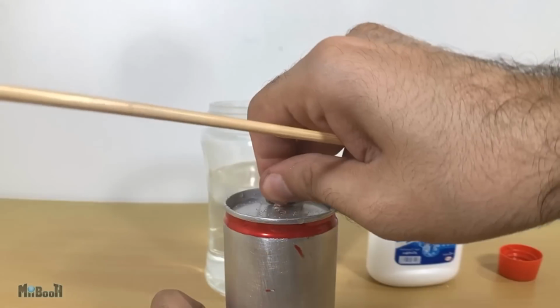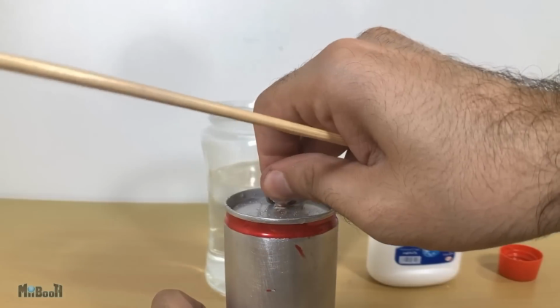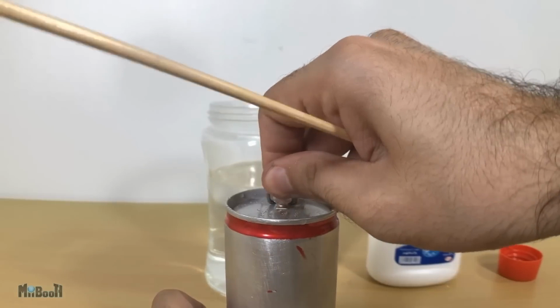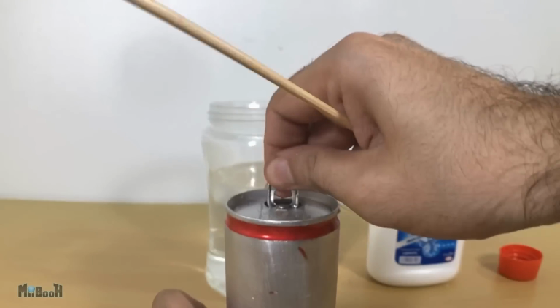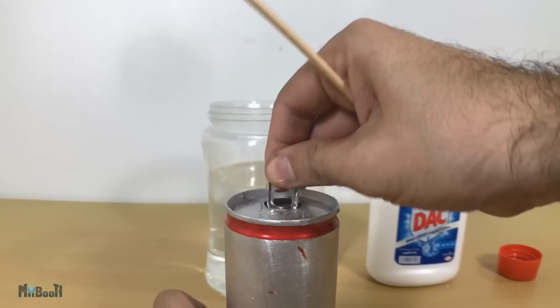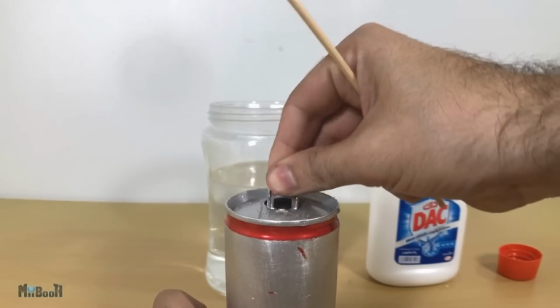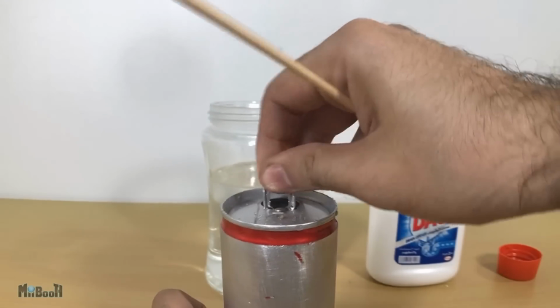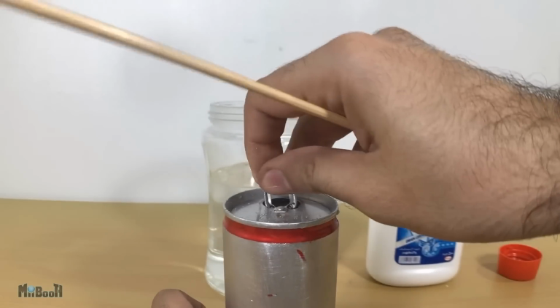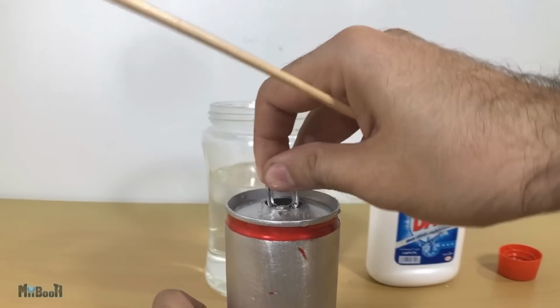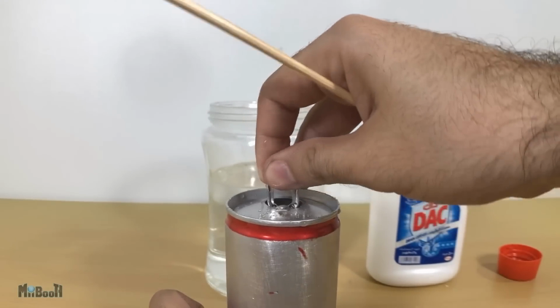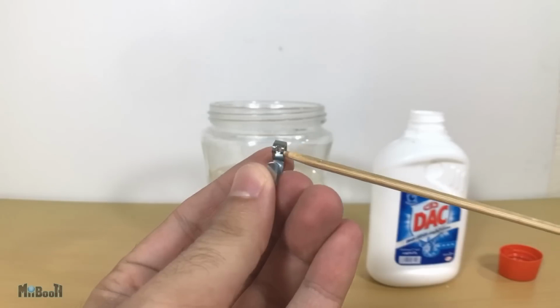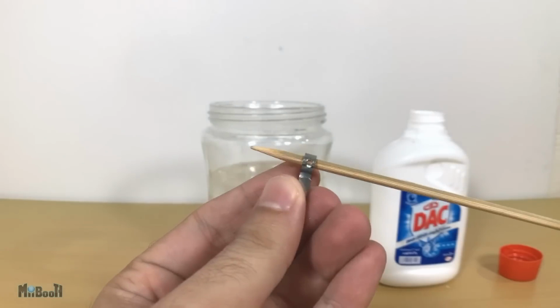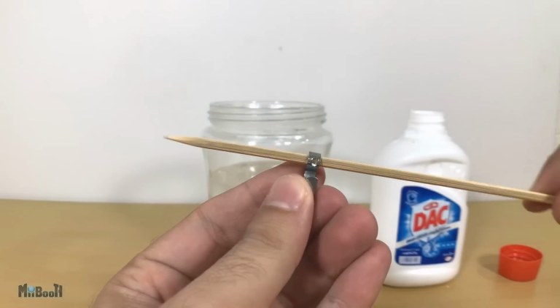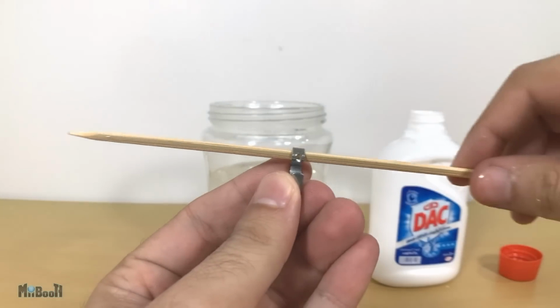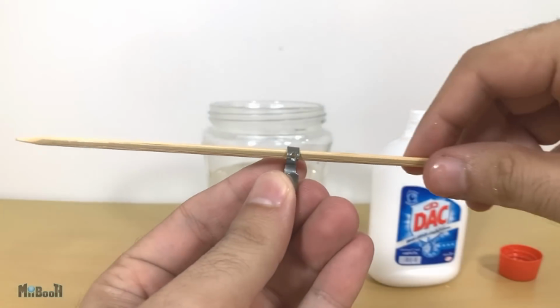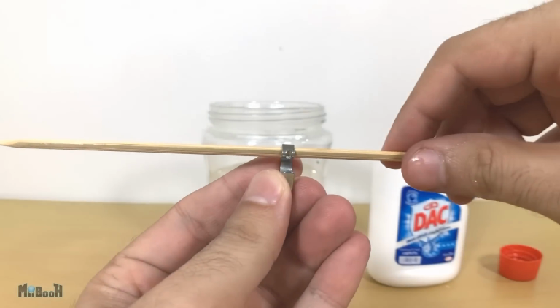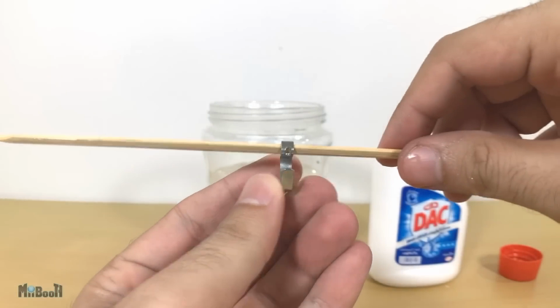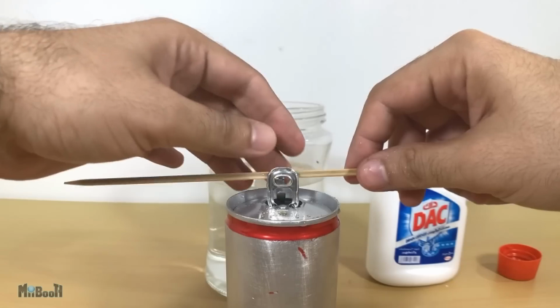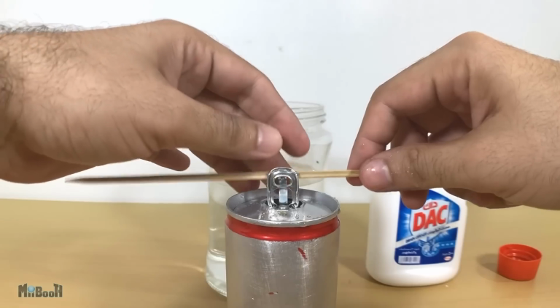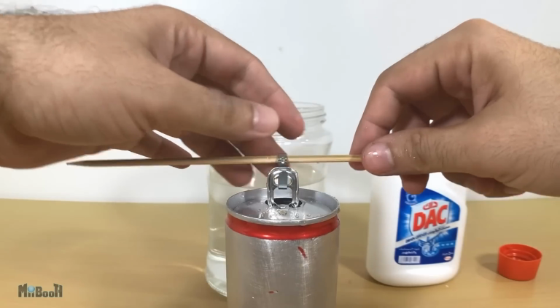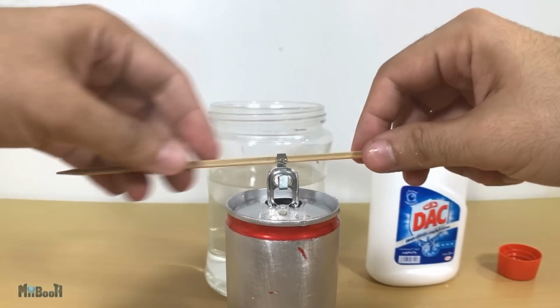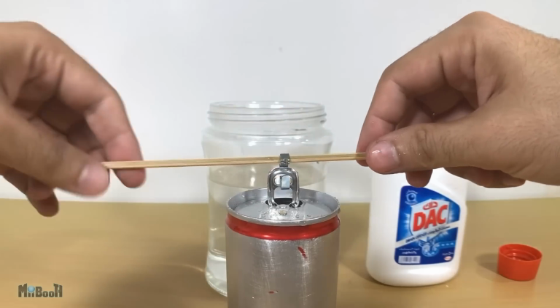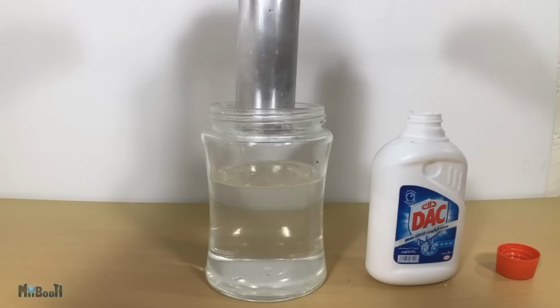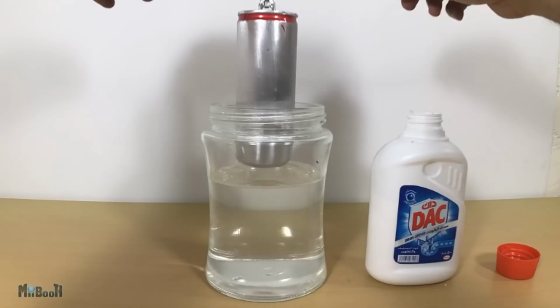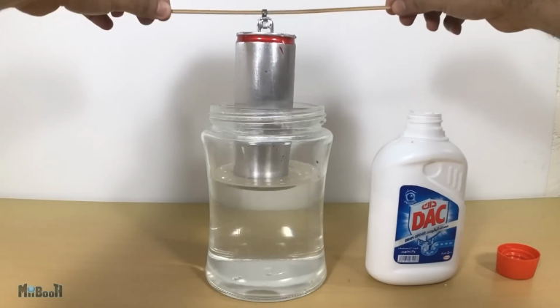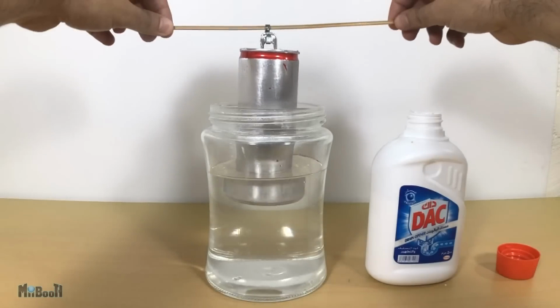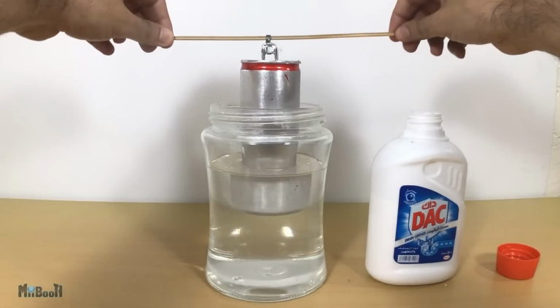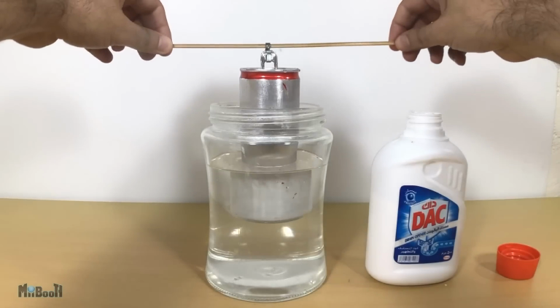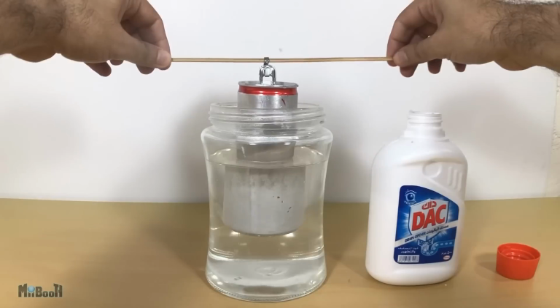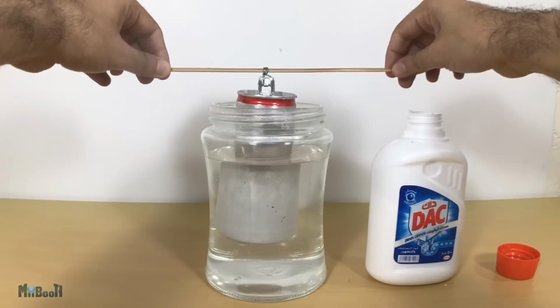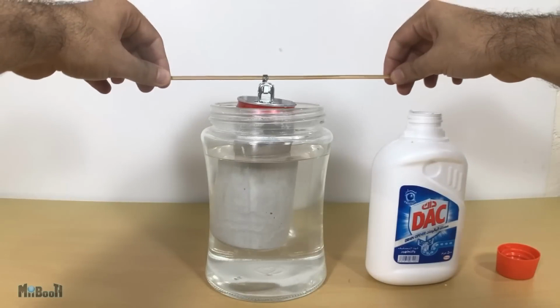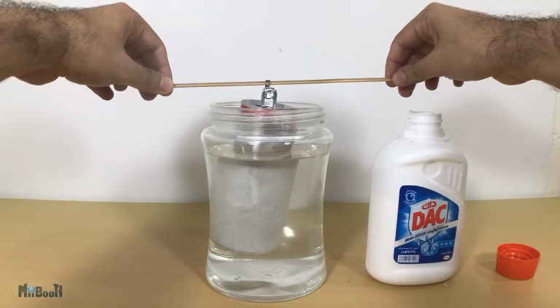Next, I'm going to open the lid of the can, pass through a skewer stick, and then use that to suspend it in the glass container.